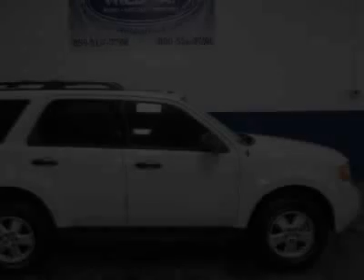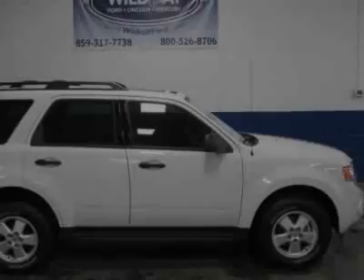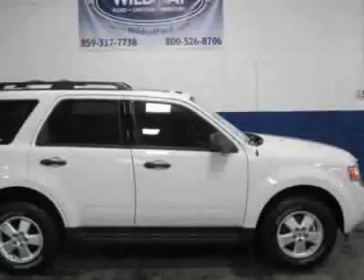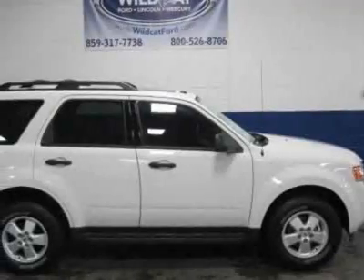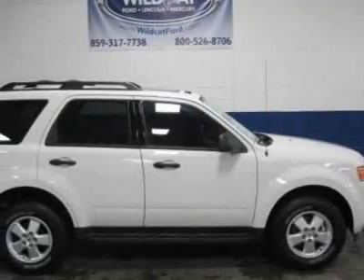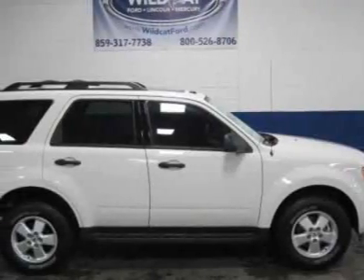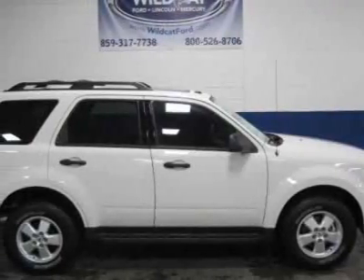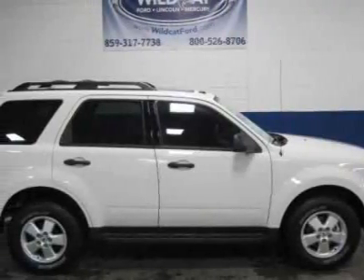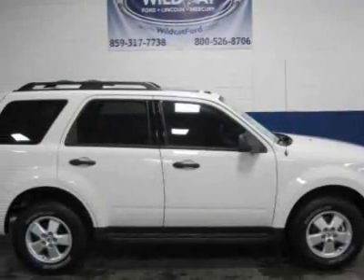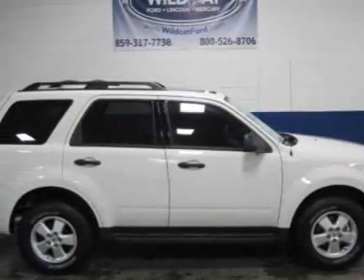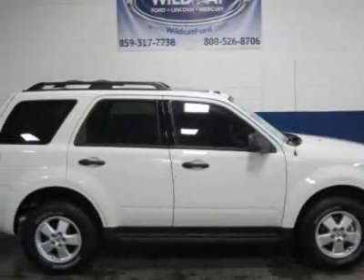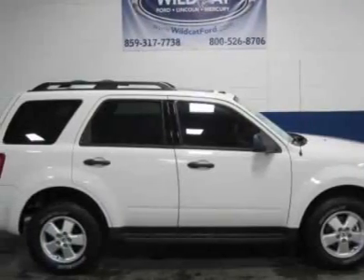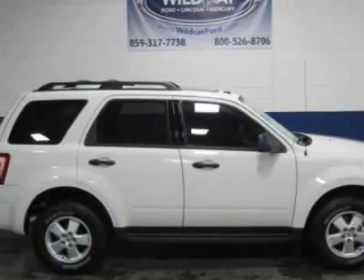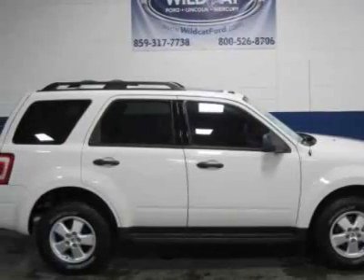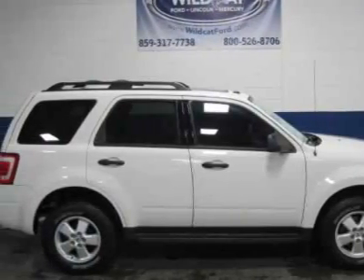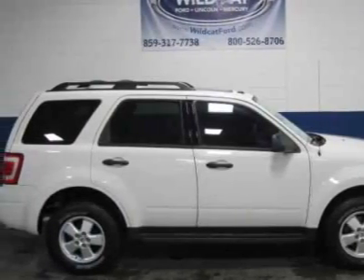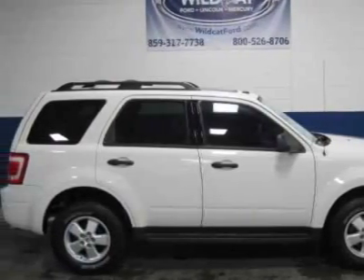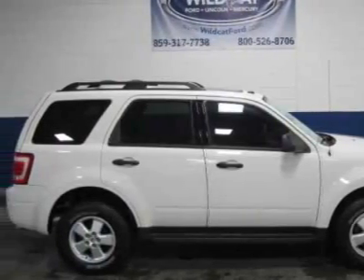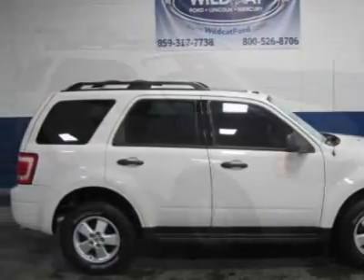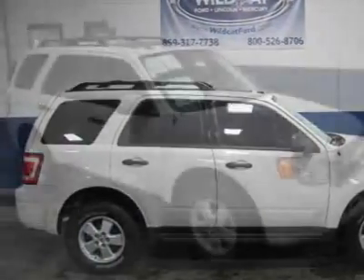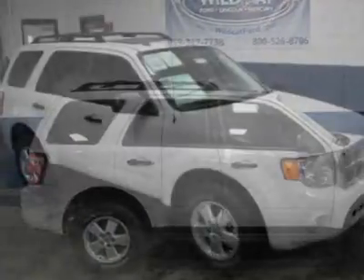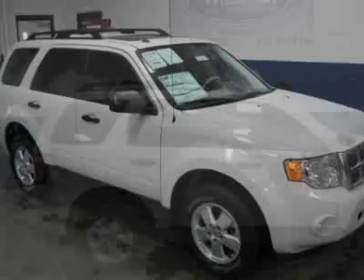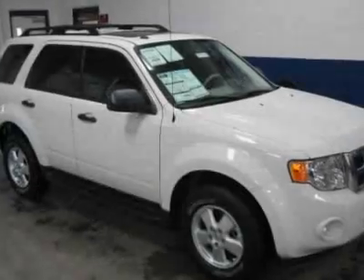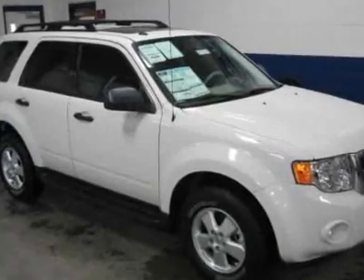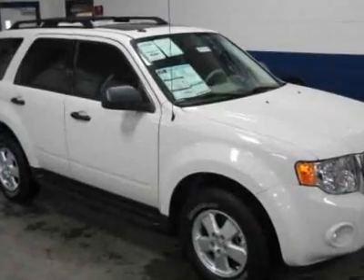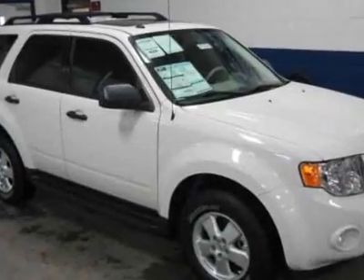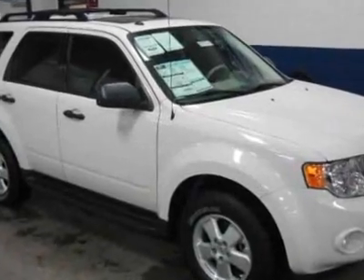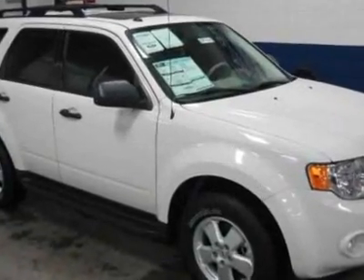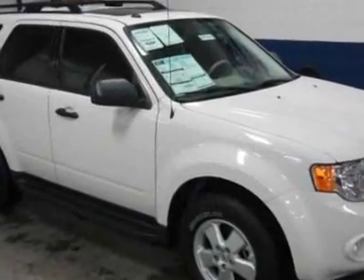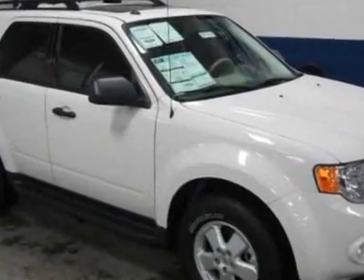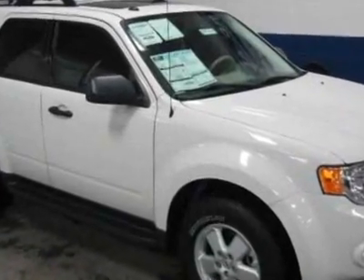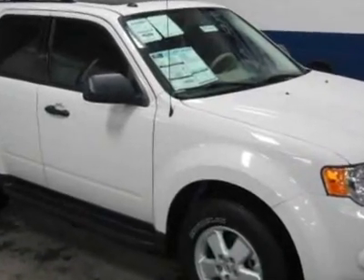Look at this new 2011 Ford Escape. For your protection, this vehicle has a full factory warranty.